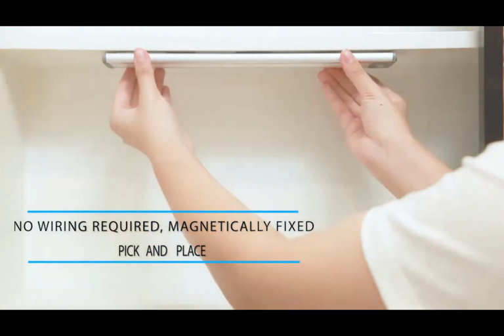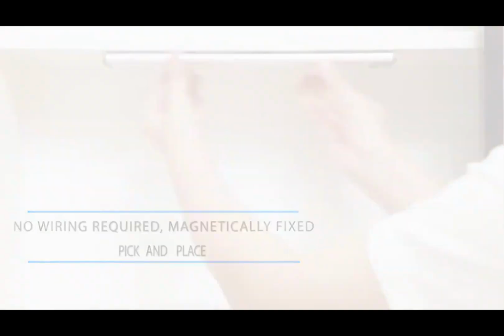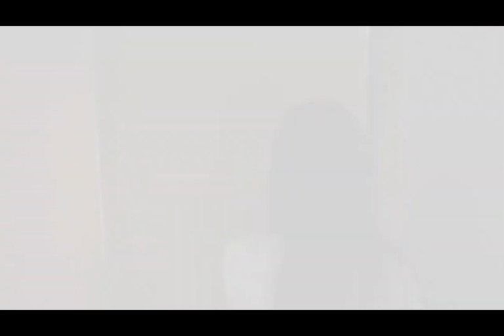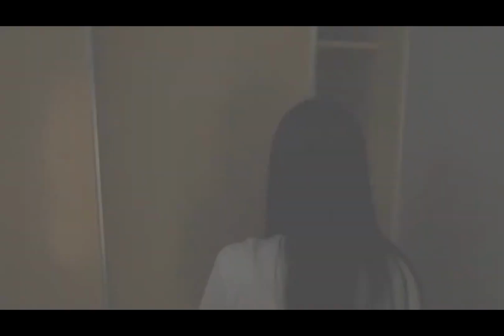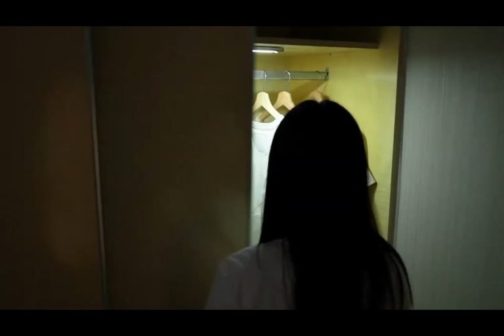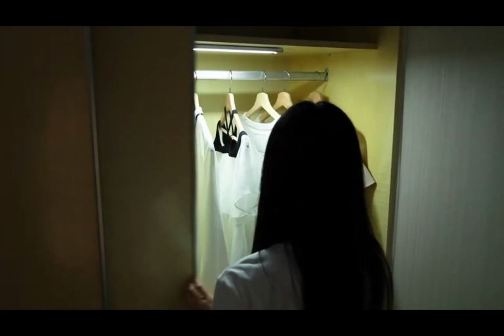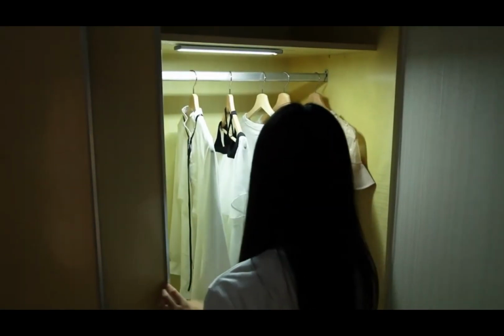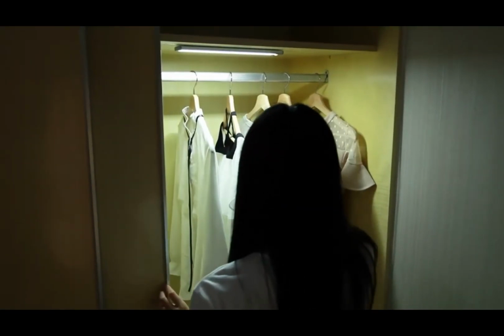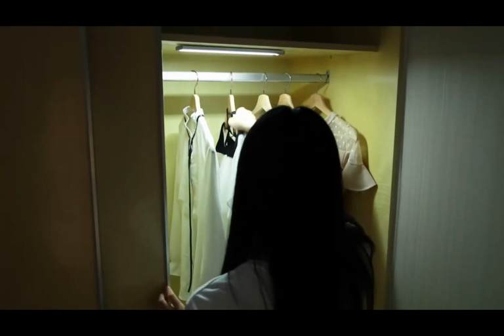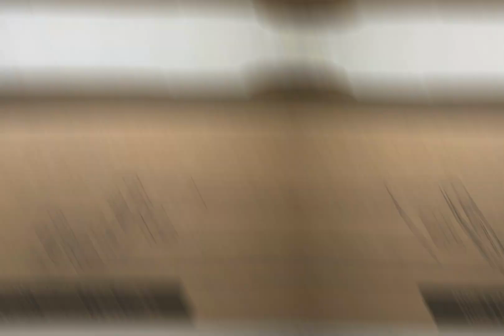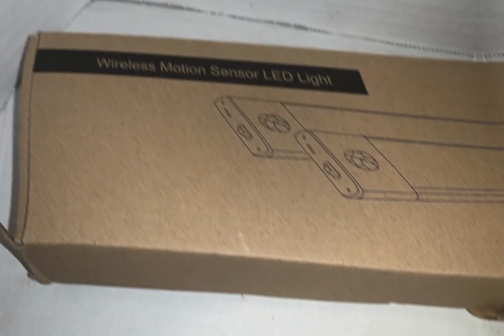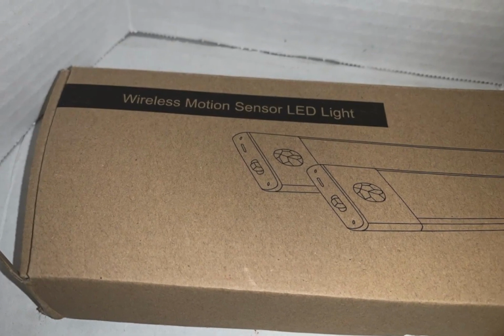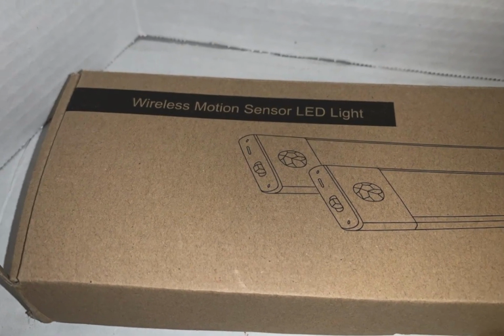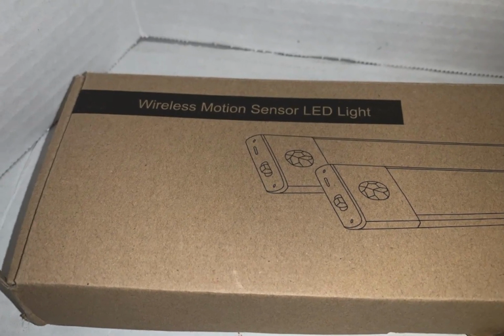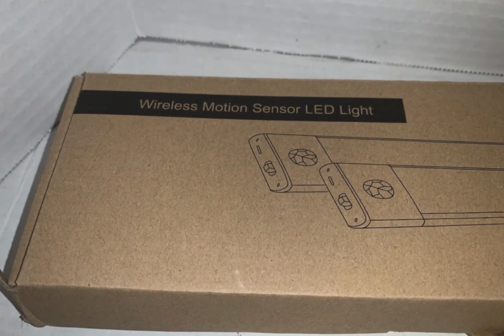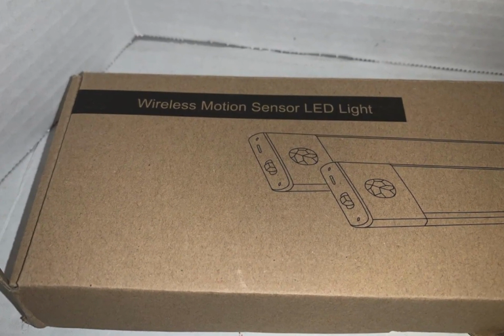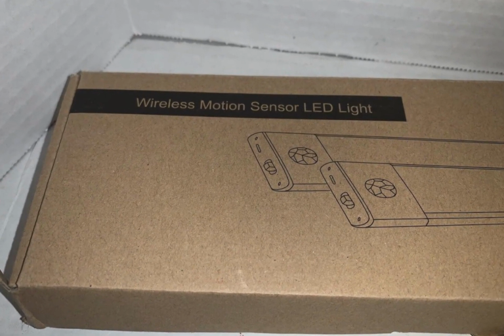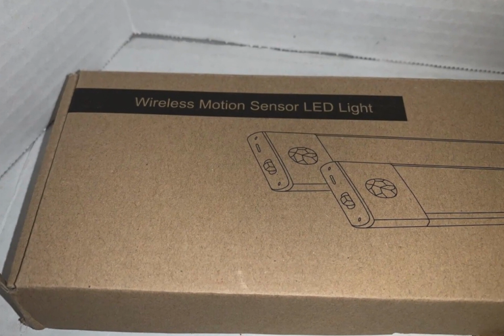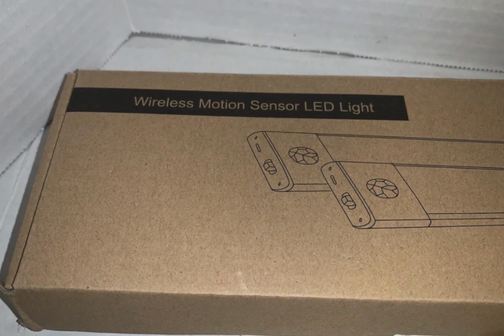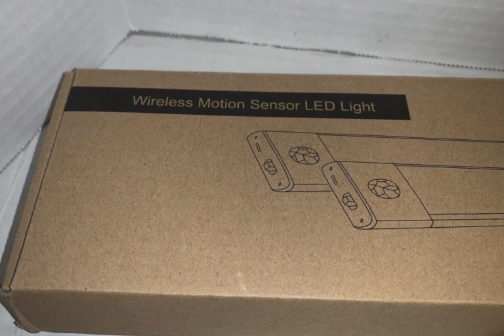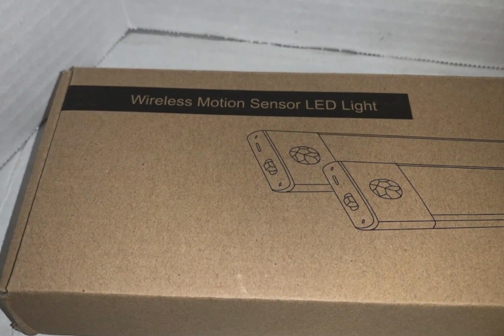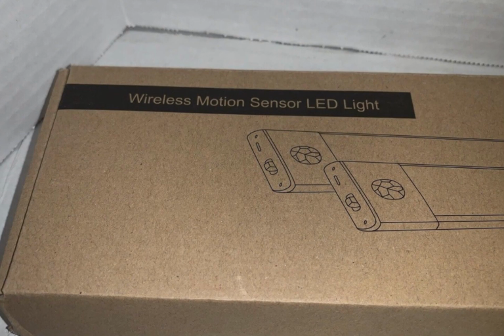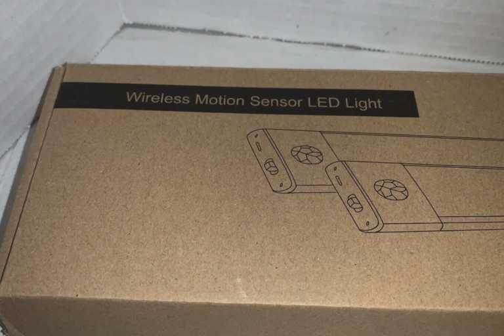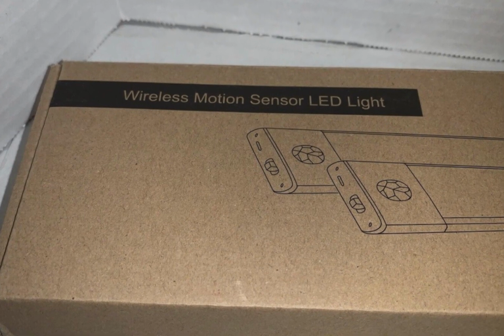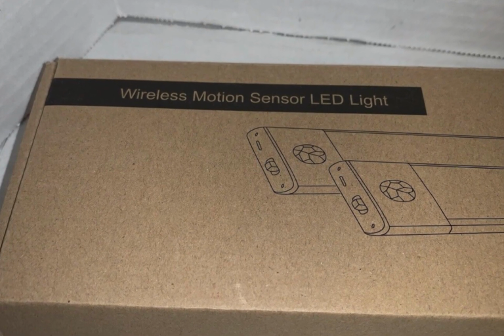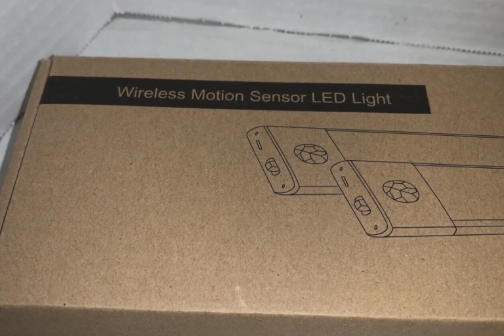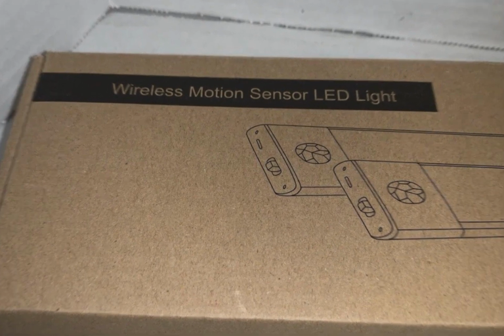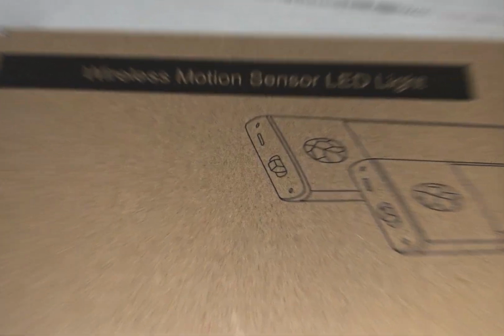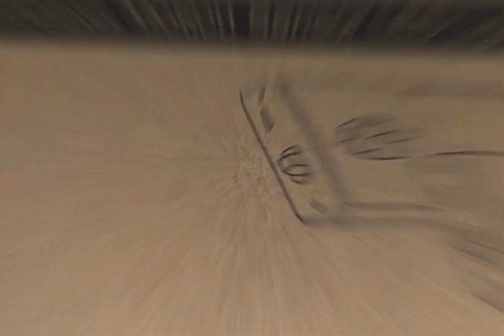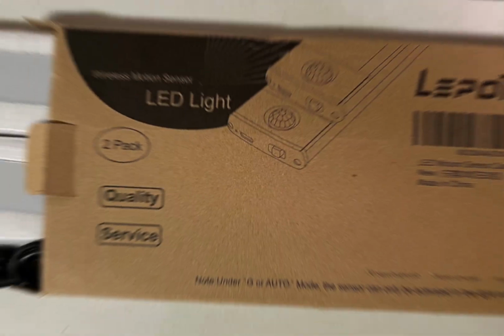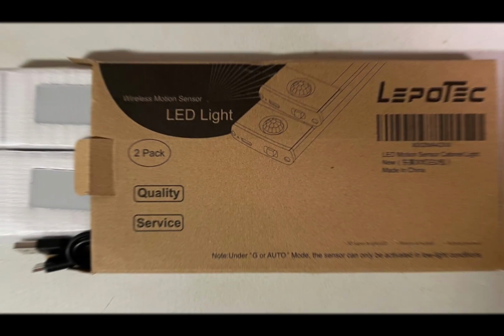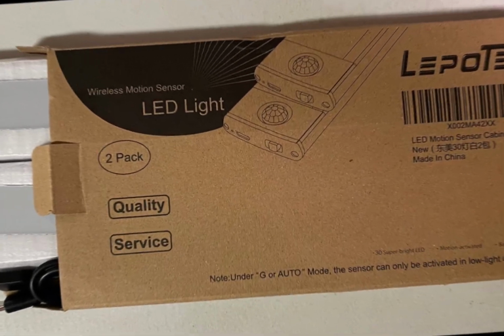Searching for items in your kitchen cabinets, or navigating a dimly lit hallway, this light is a reliable companion that ensures you never stumble in the dark.